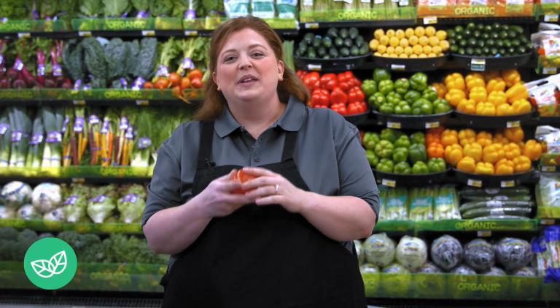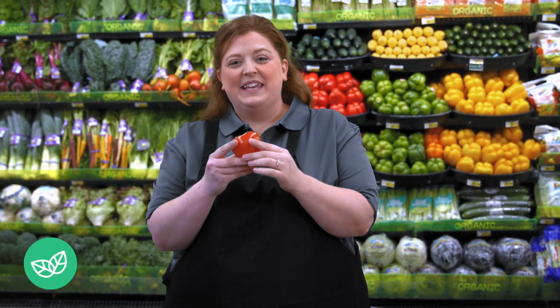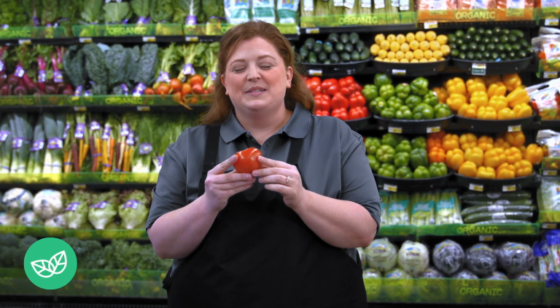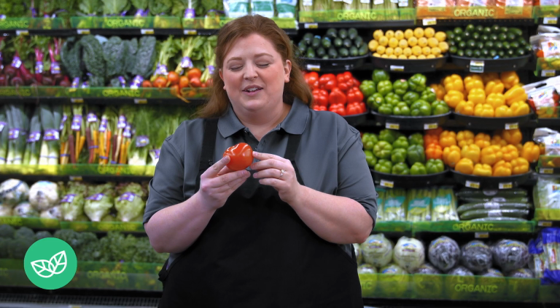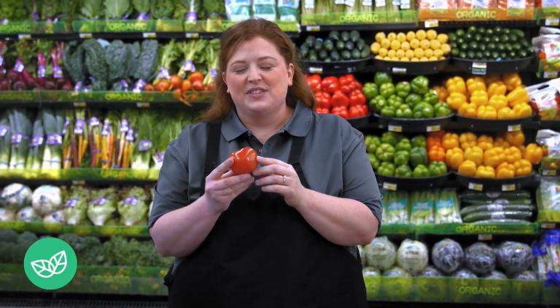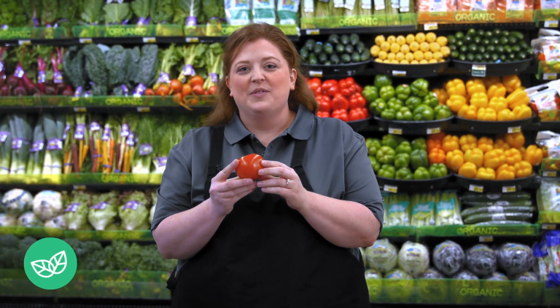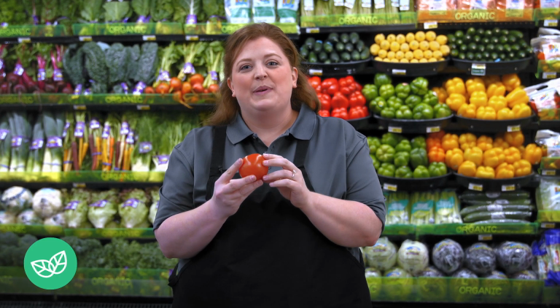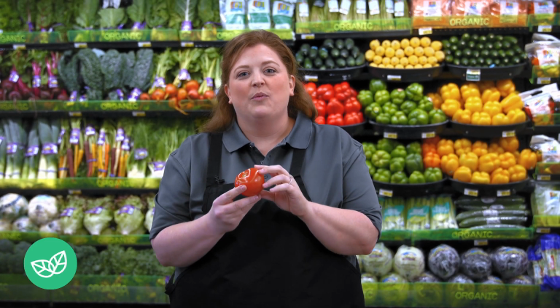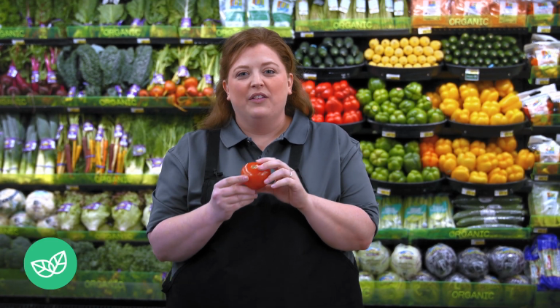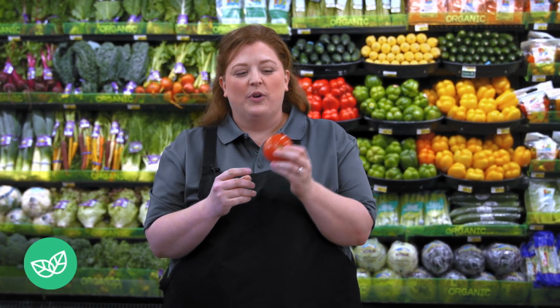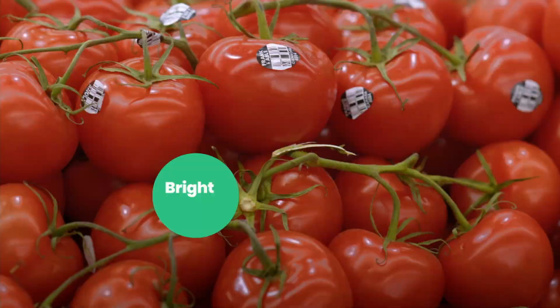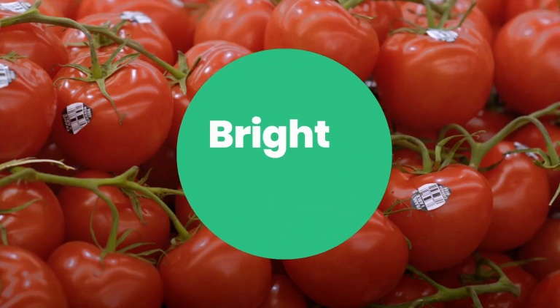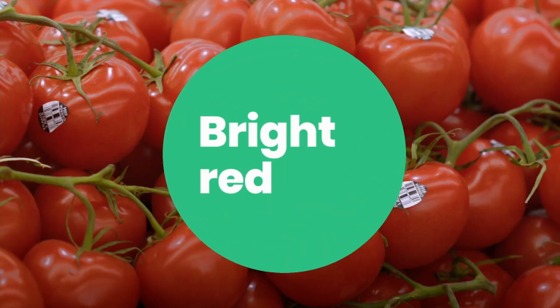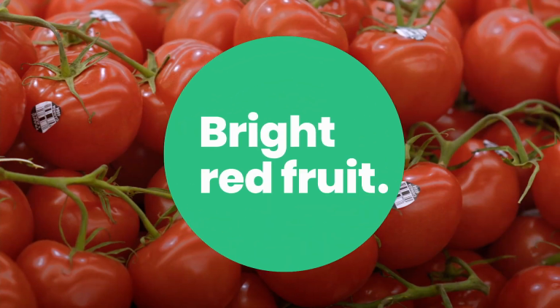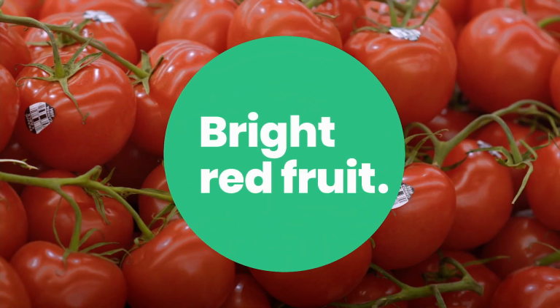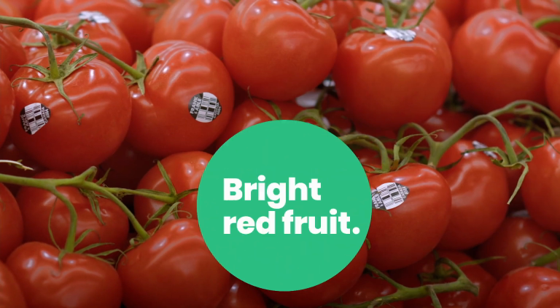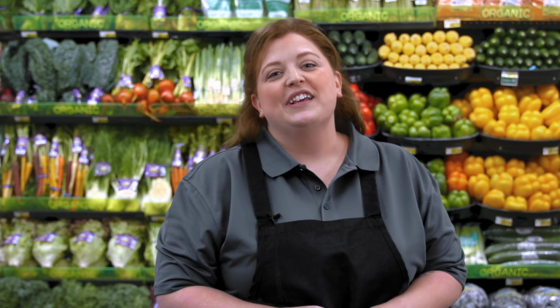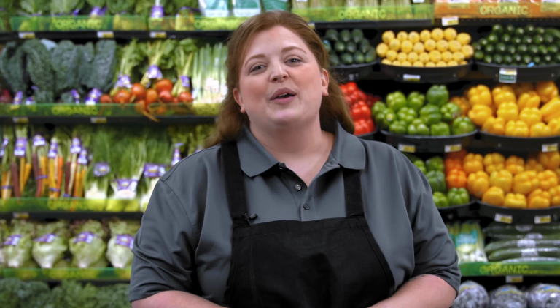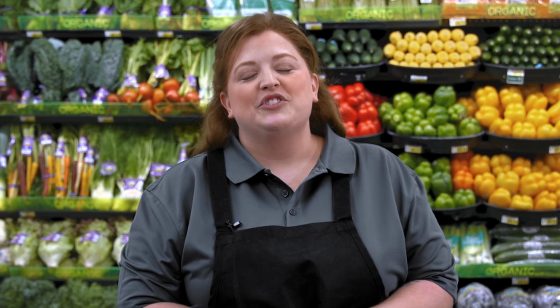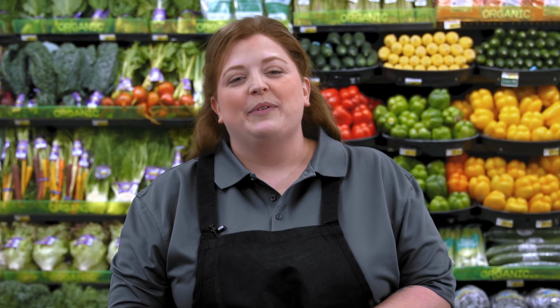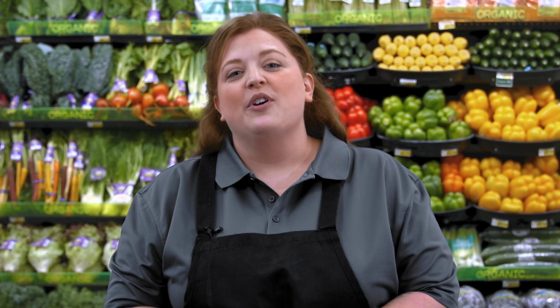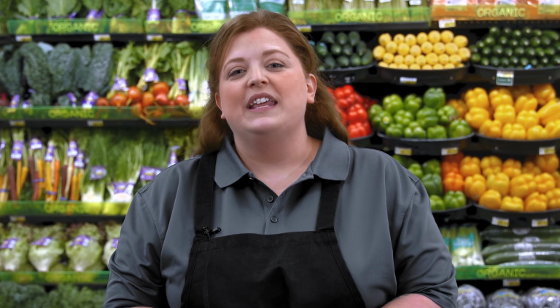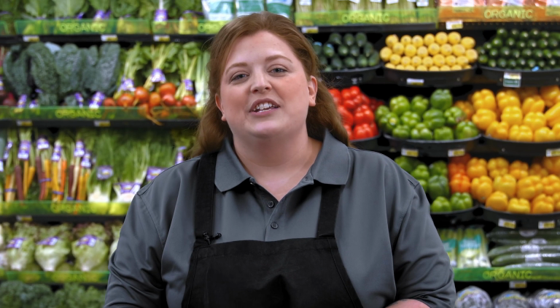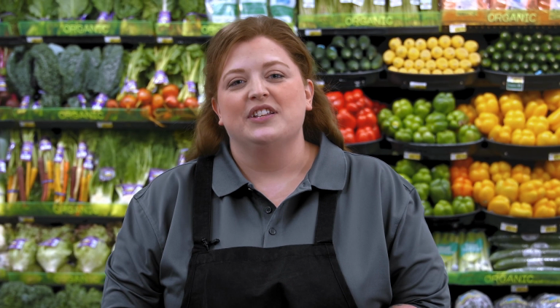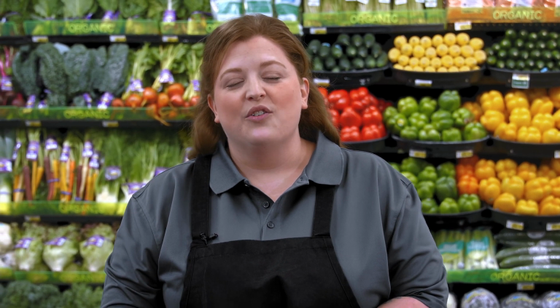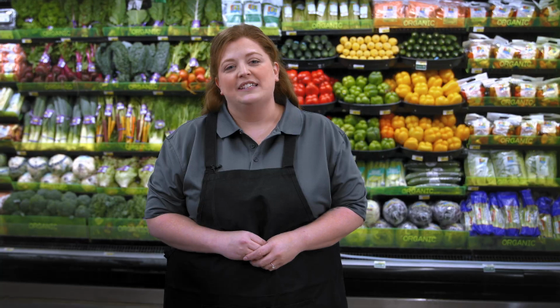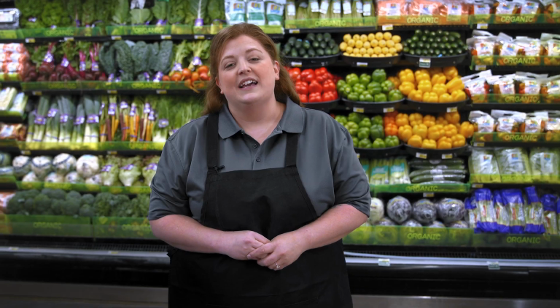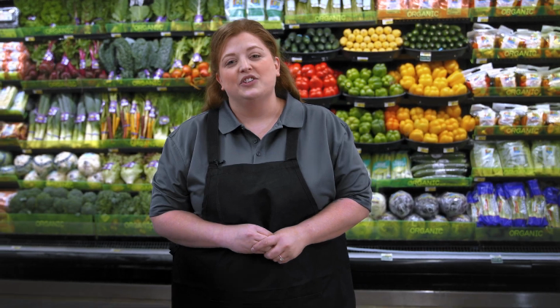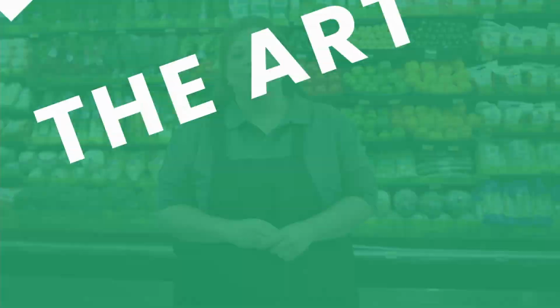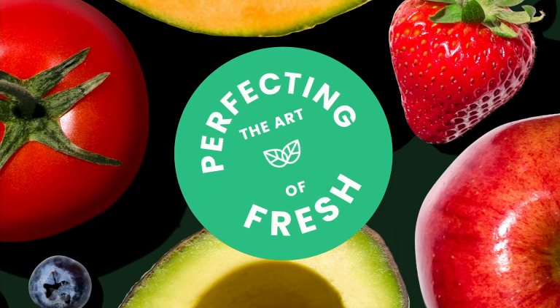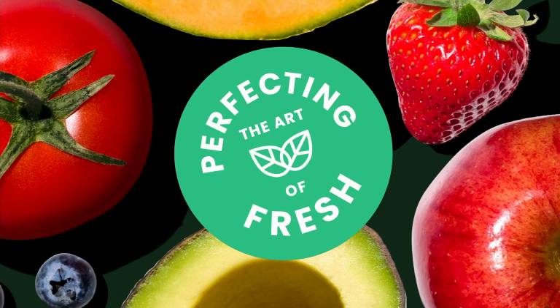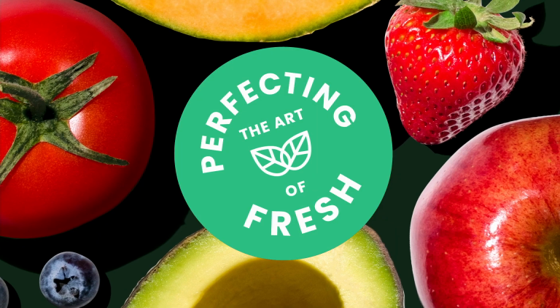When picking tomatoes, always pick well-formed, bright red fruit. On your next shopping trip, if you have any questions, don't forget to ask your local produce pro.